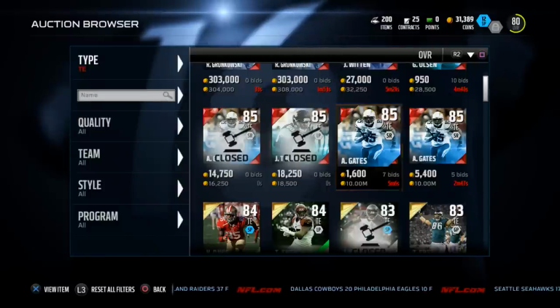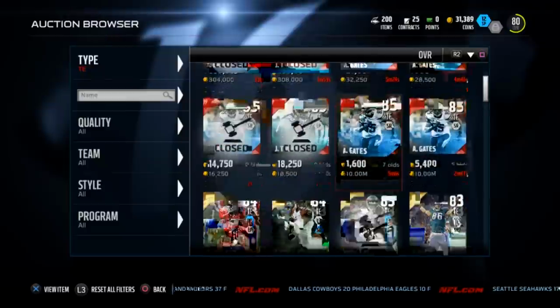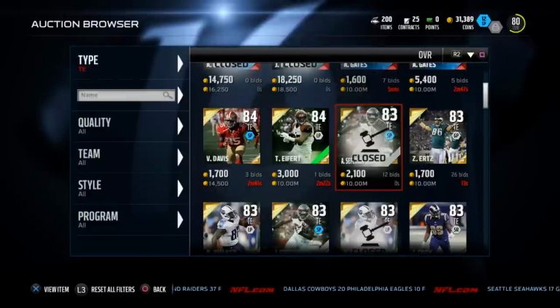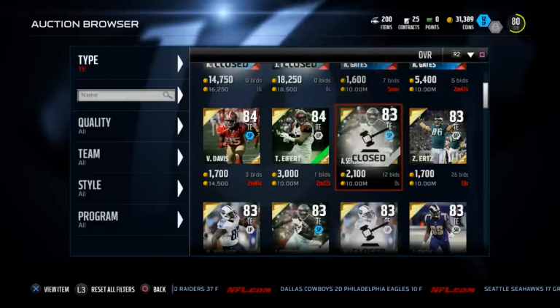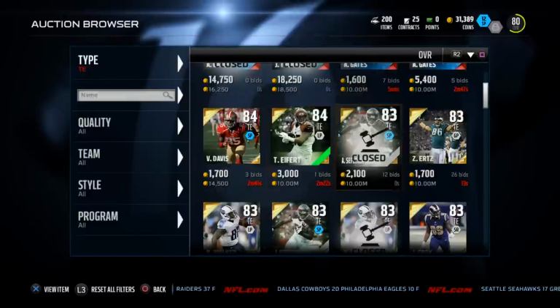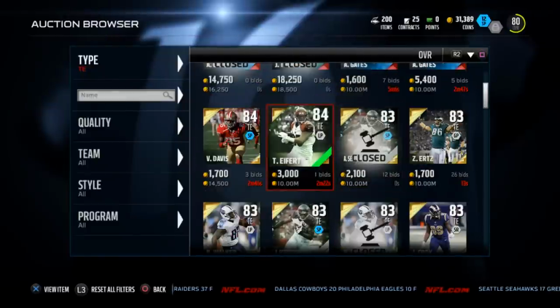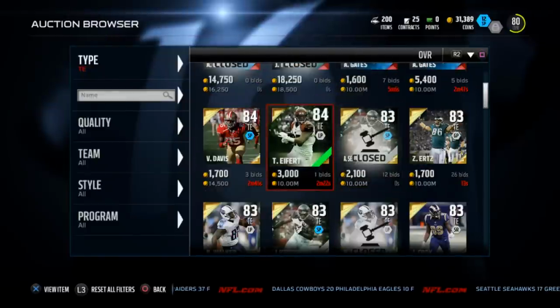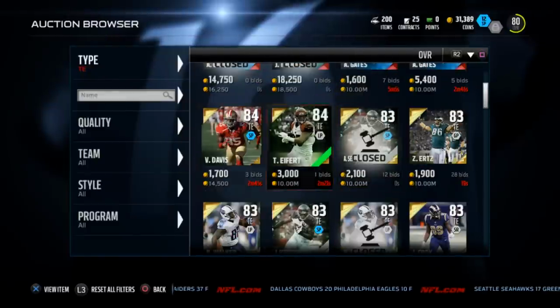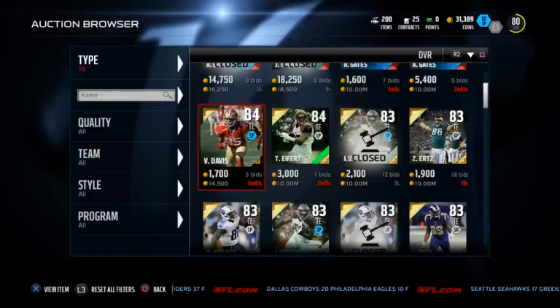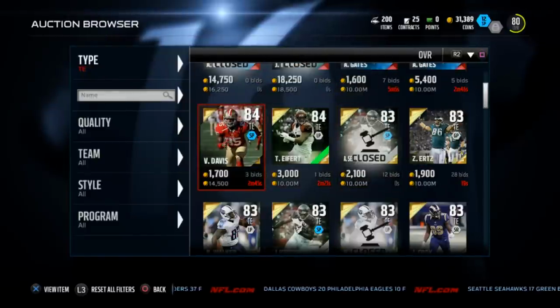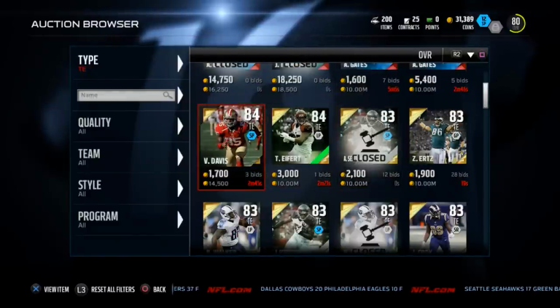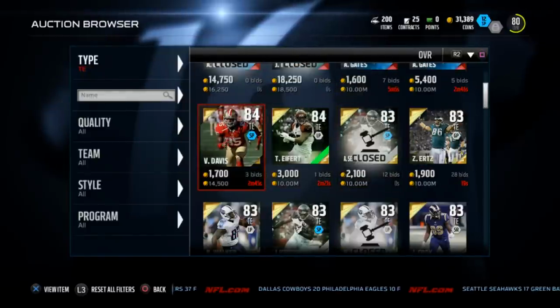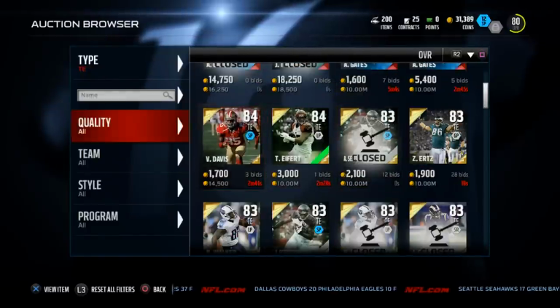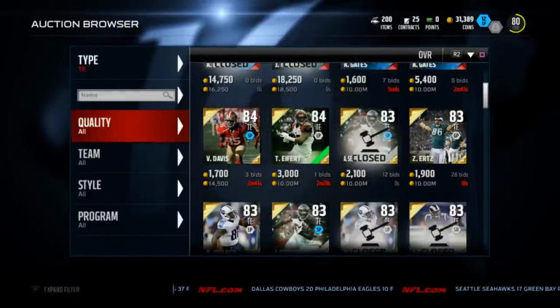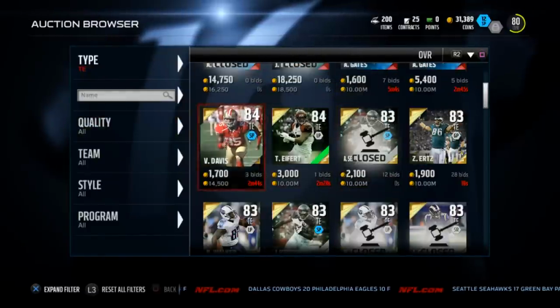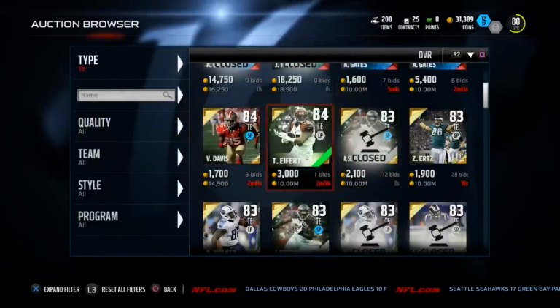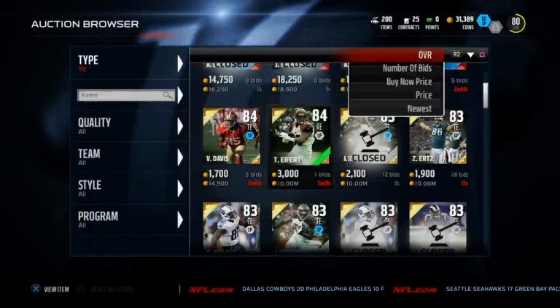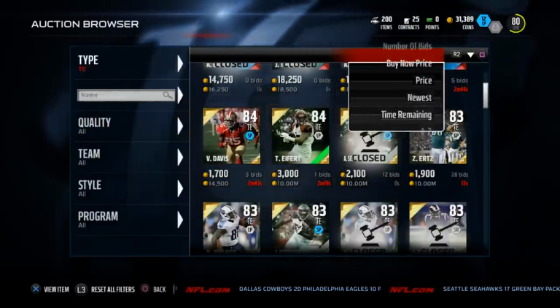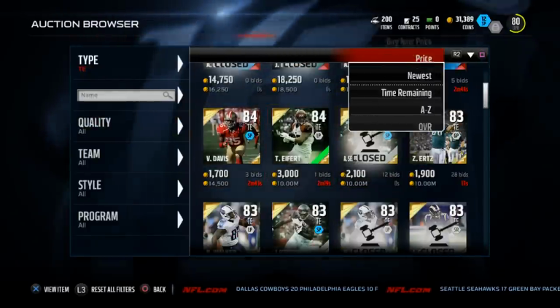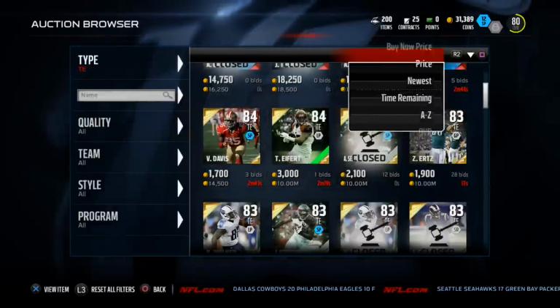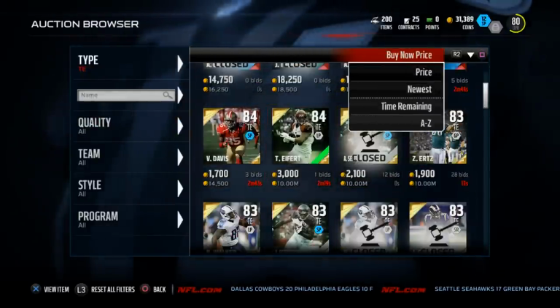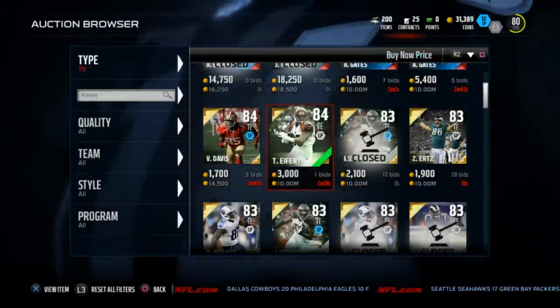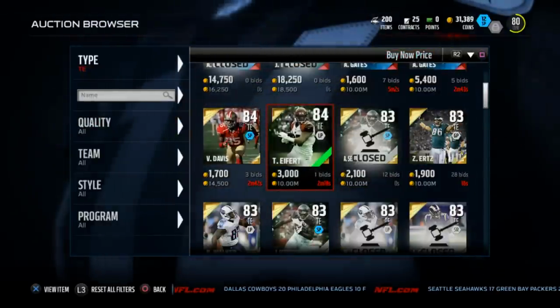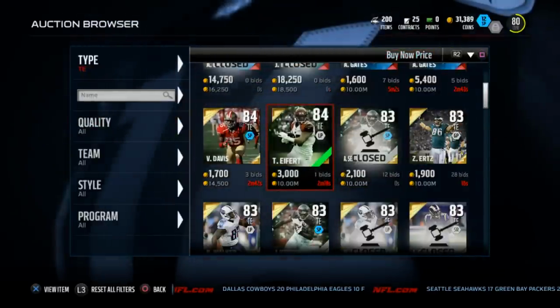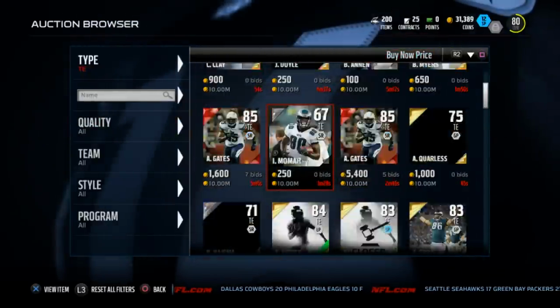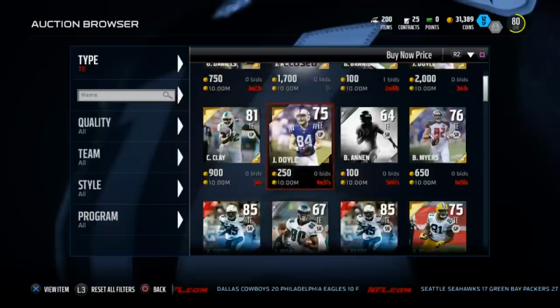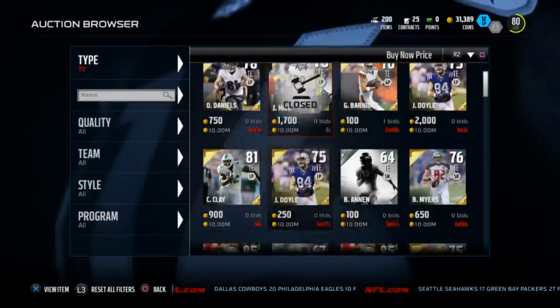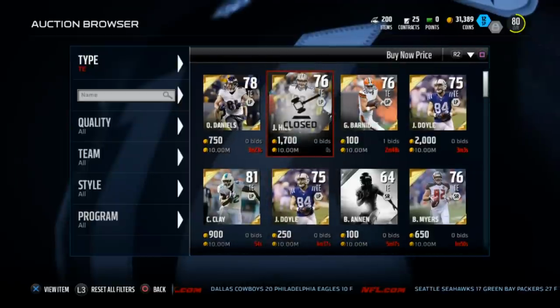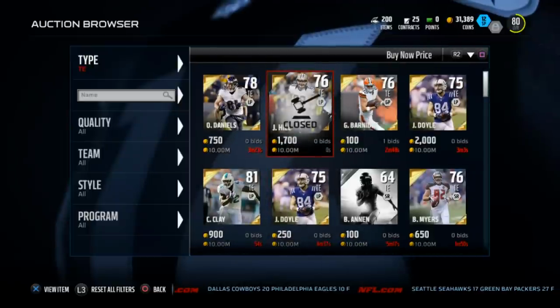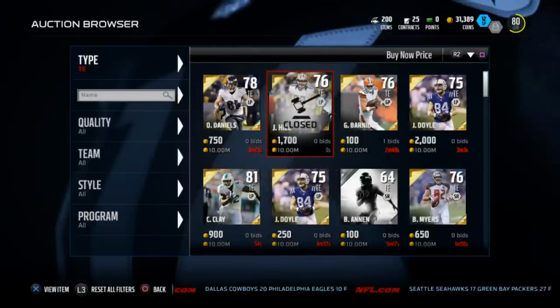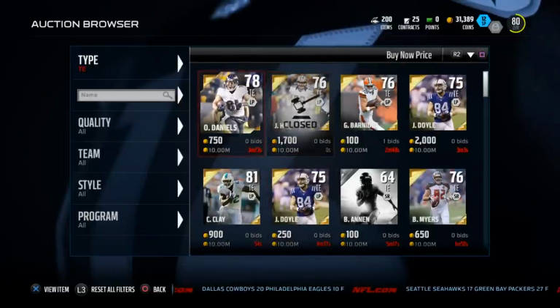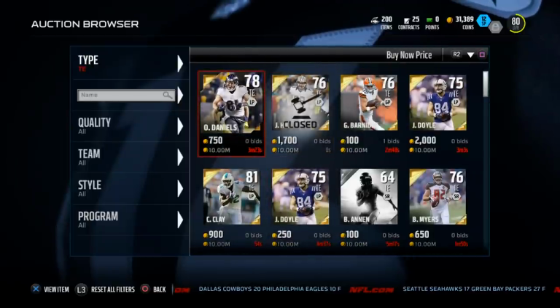In my opinion, Chase Kaufman is a much more likely guy that you want to look into getting.